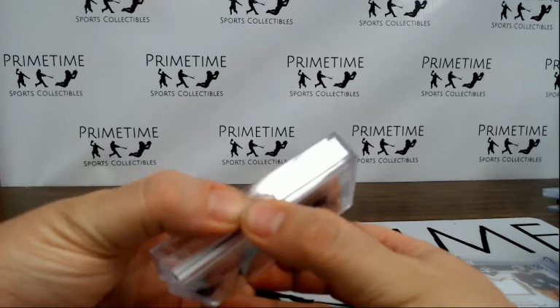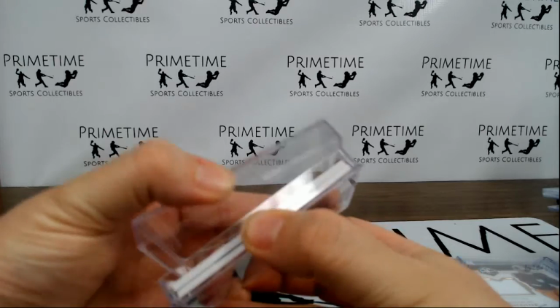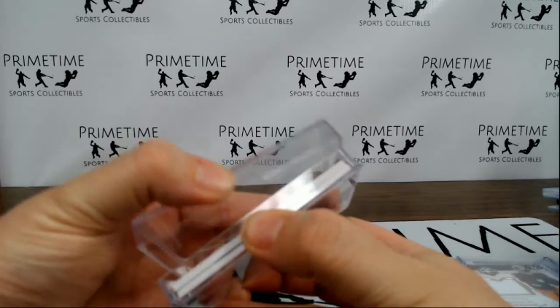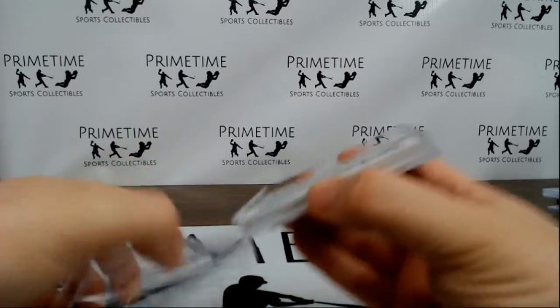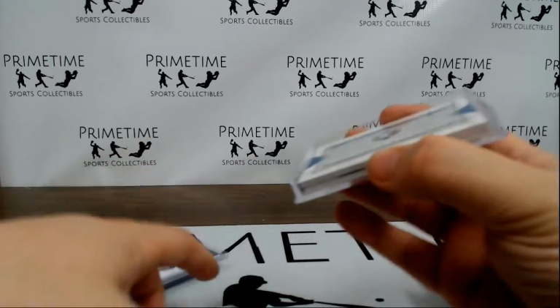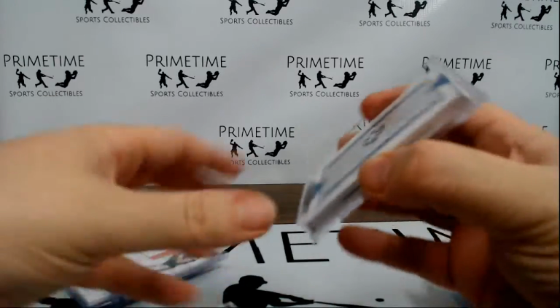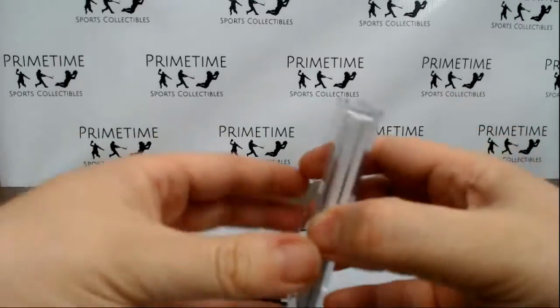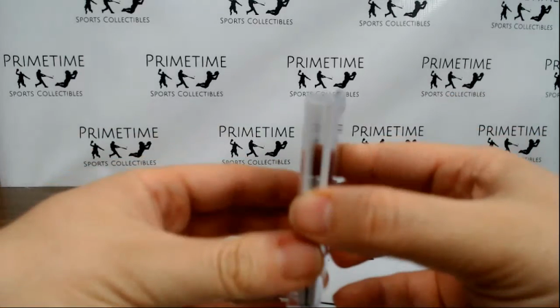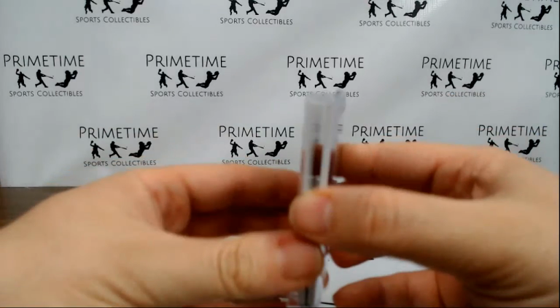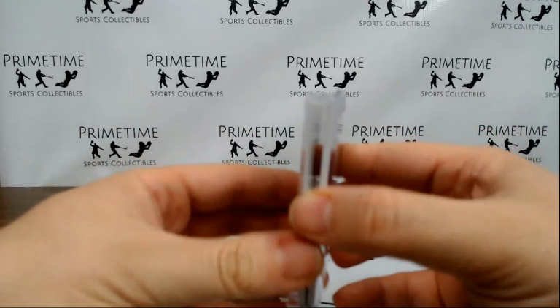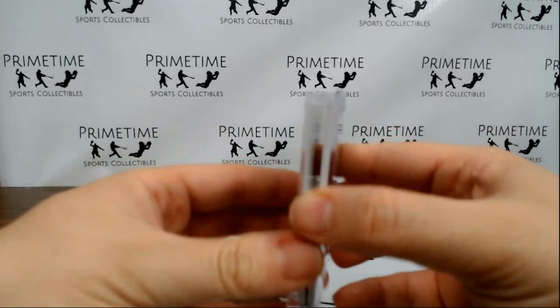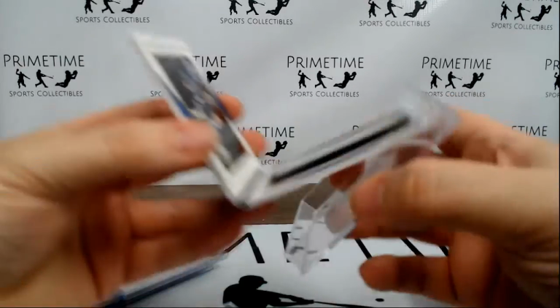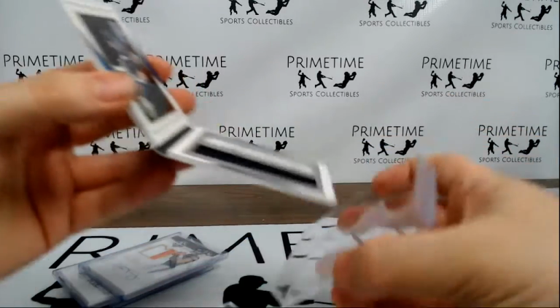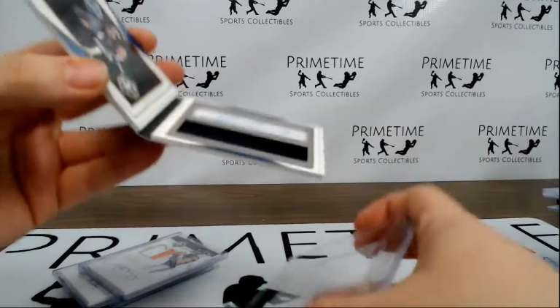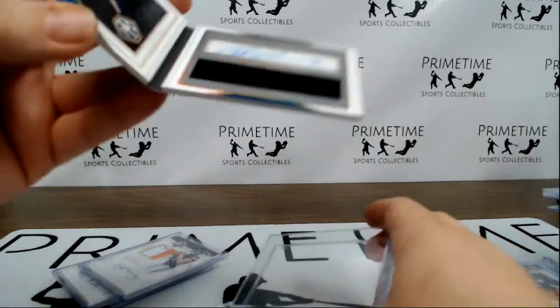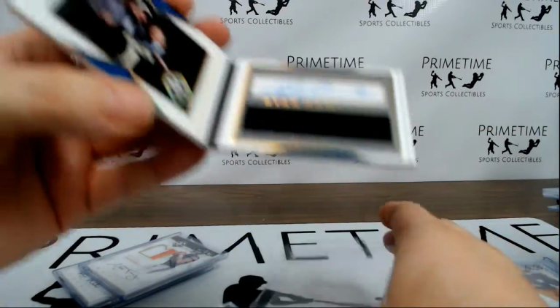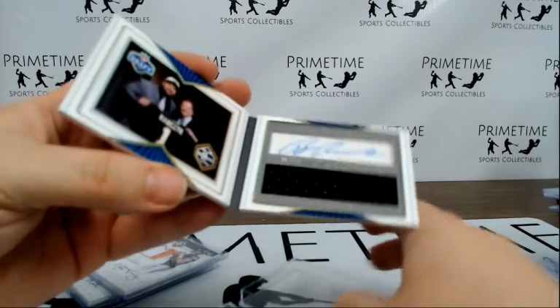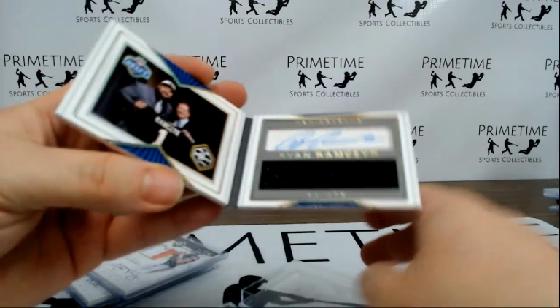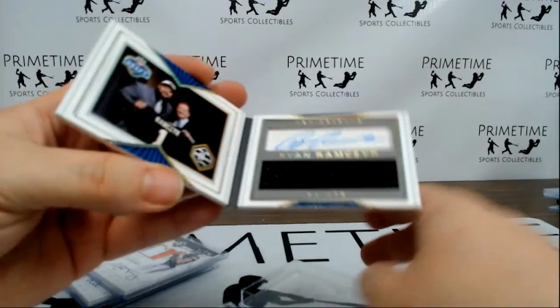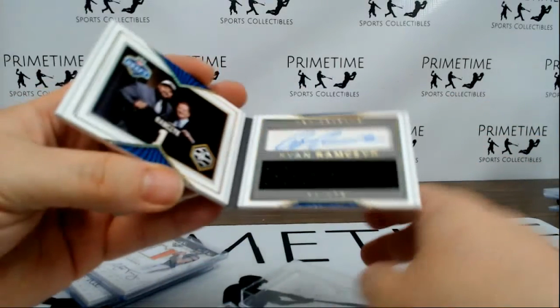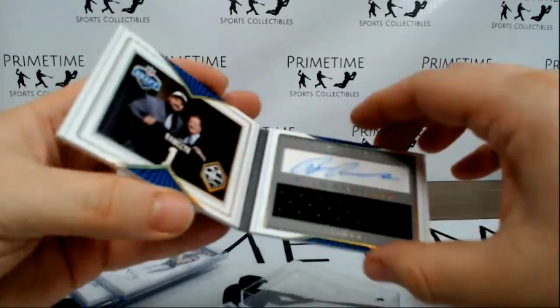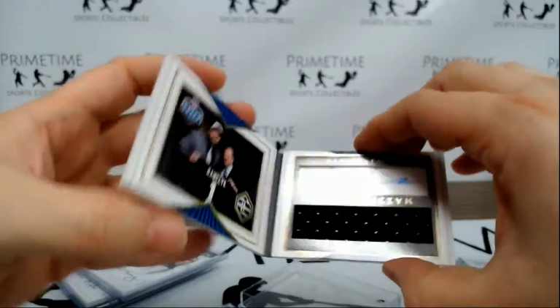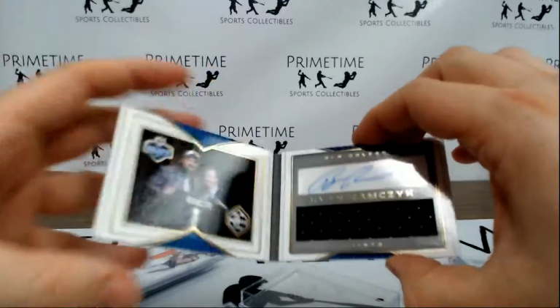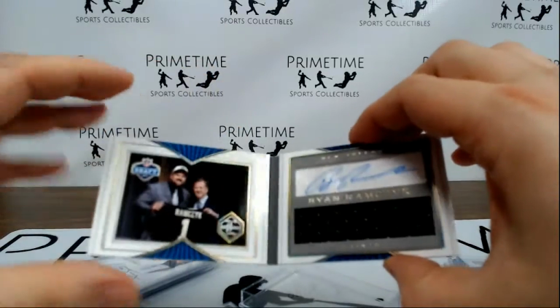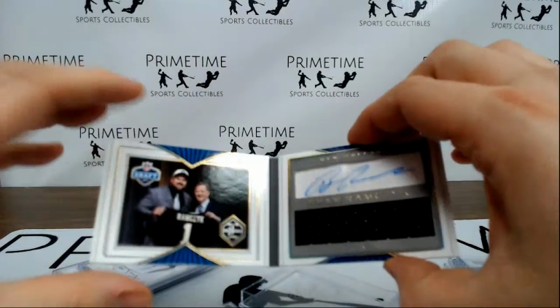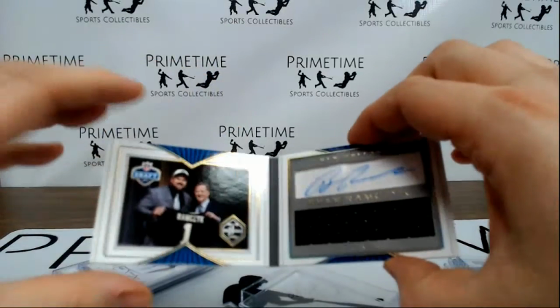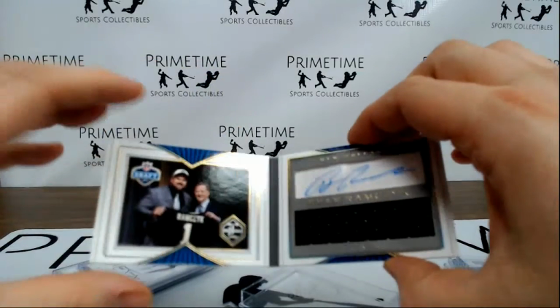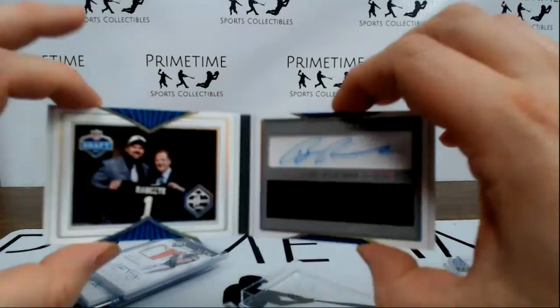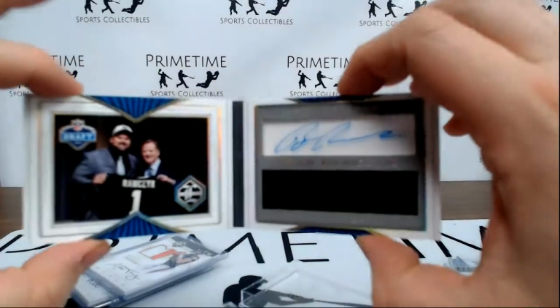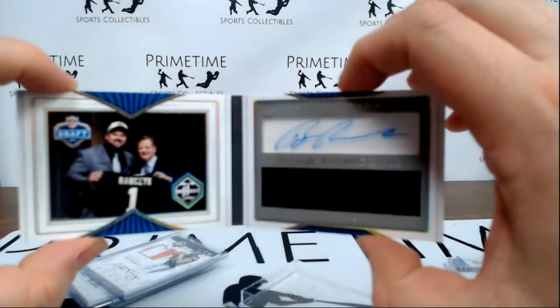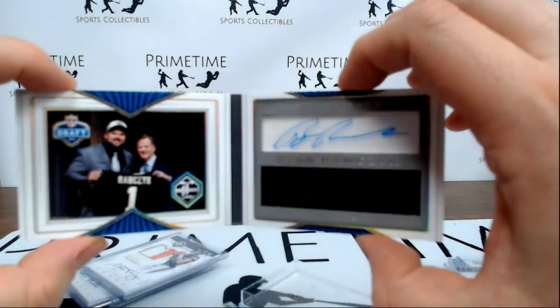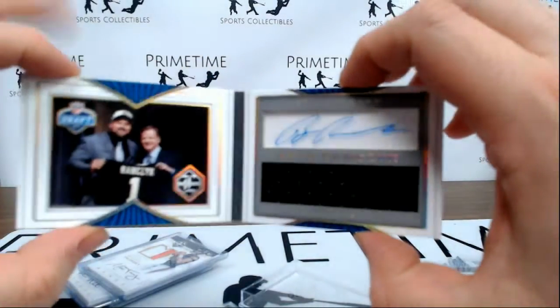We had a booklet — it was Ryan Ramczyk for the Saints, a draft day booklet.